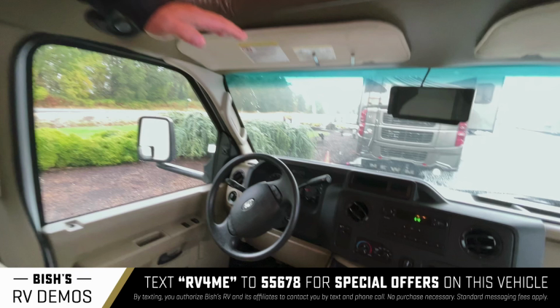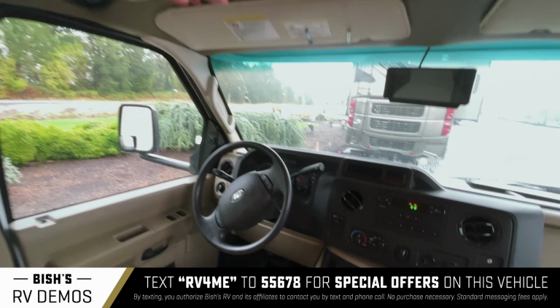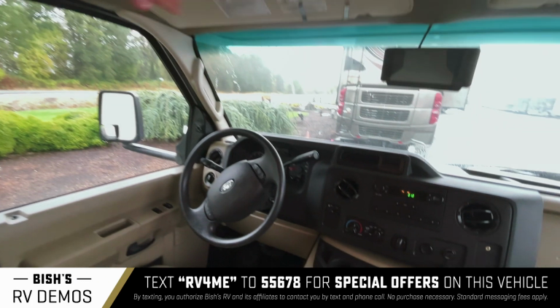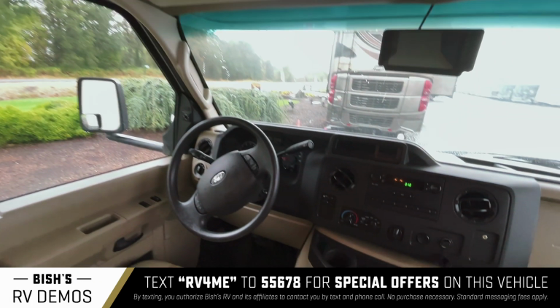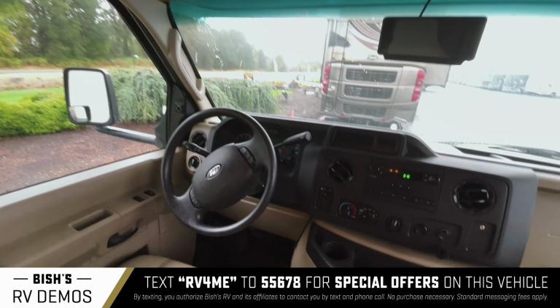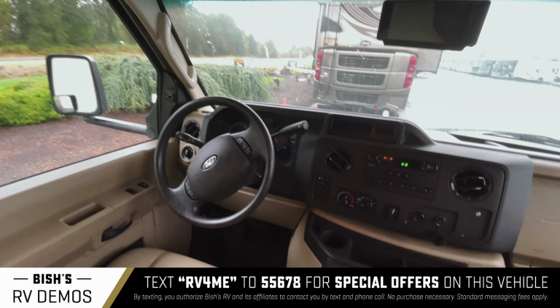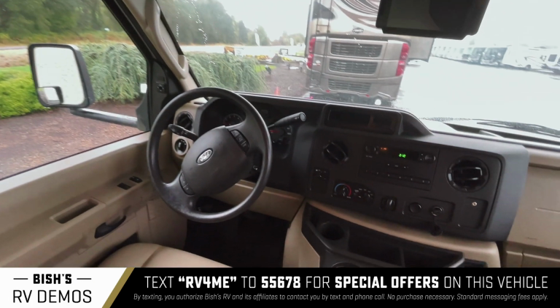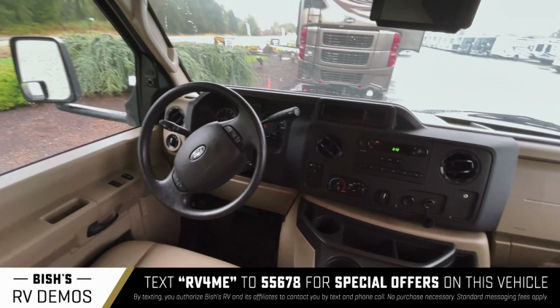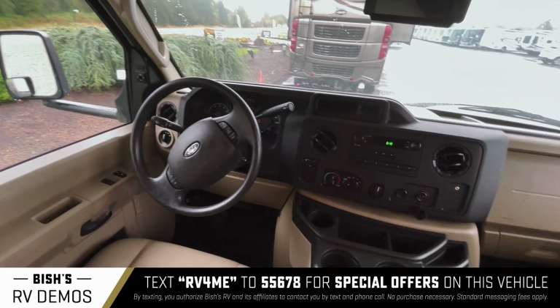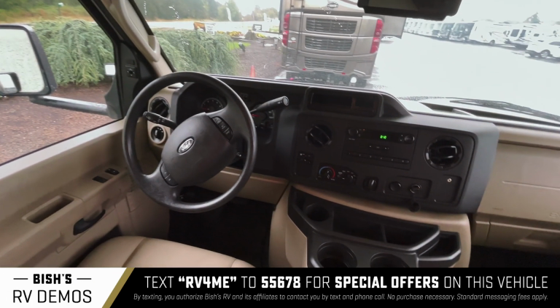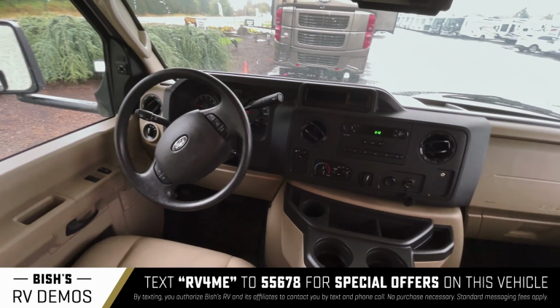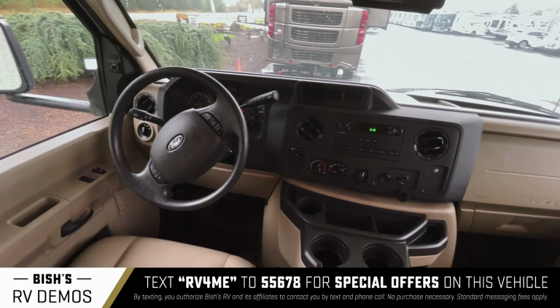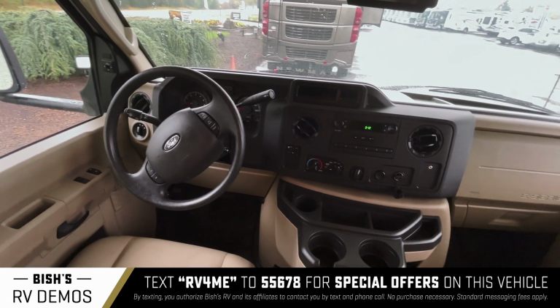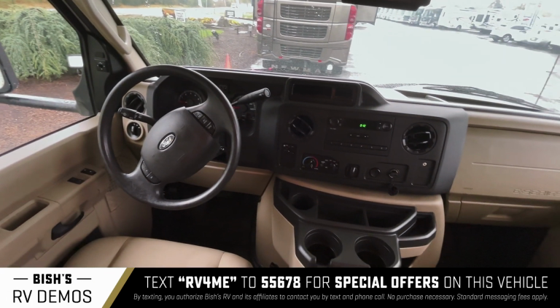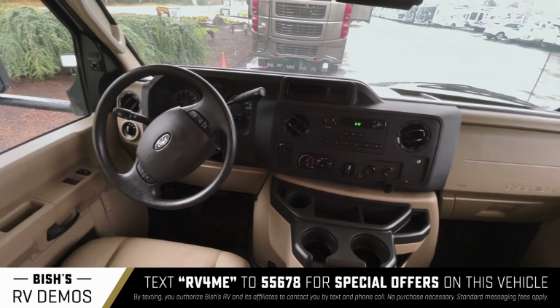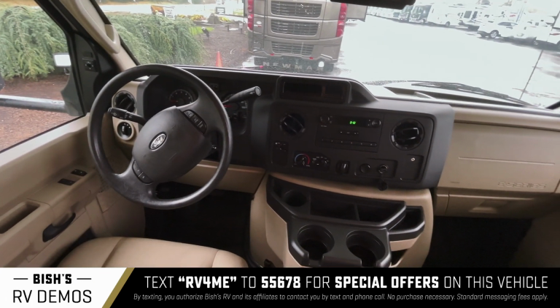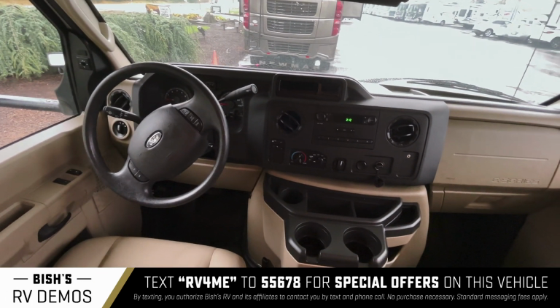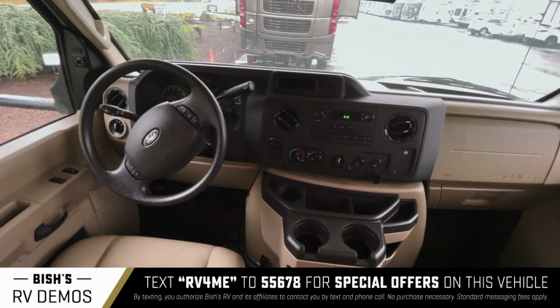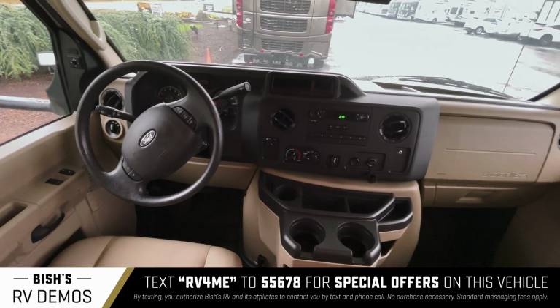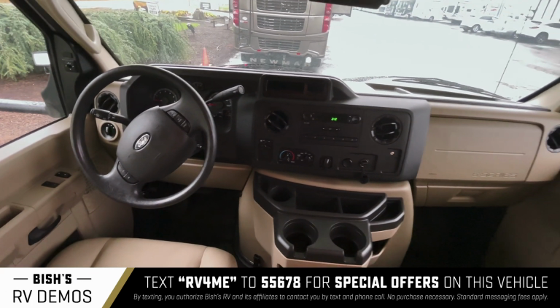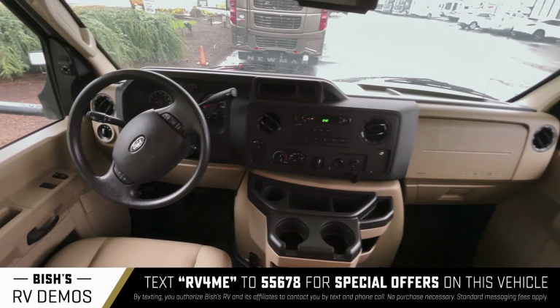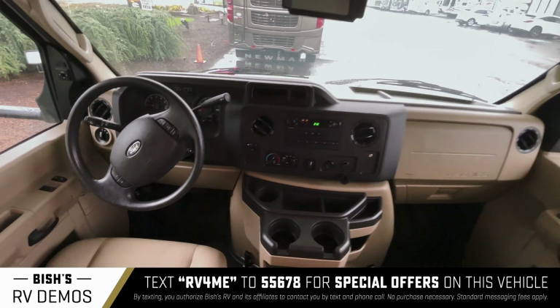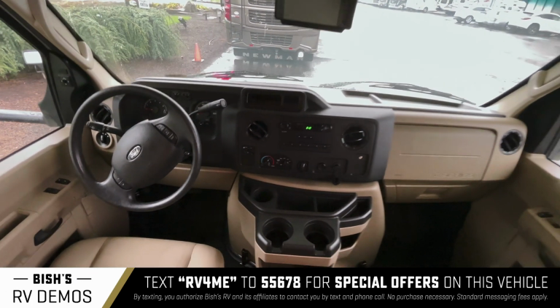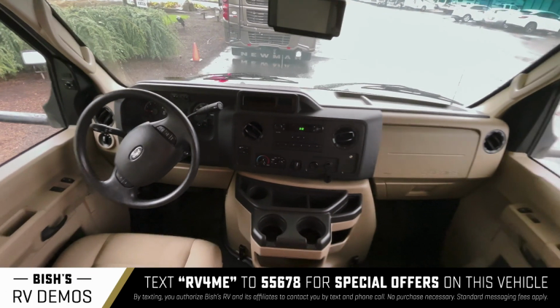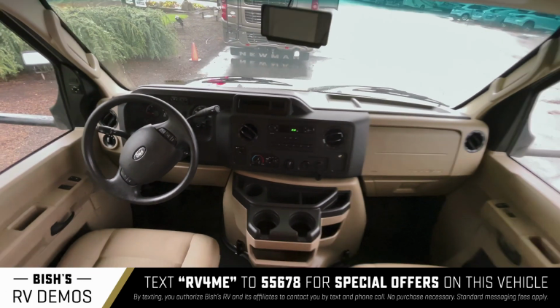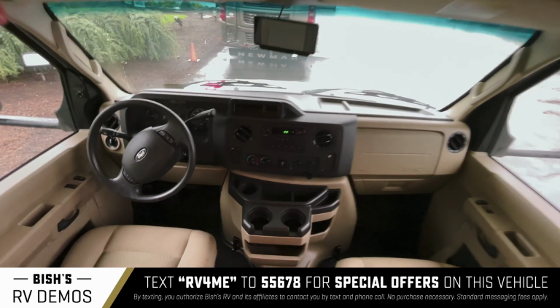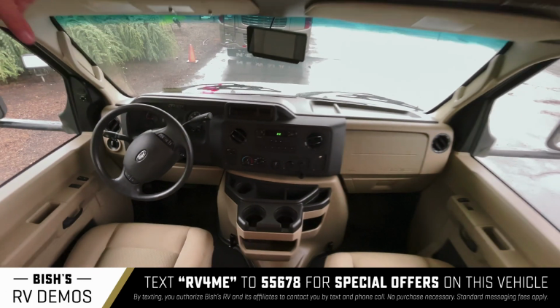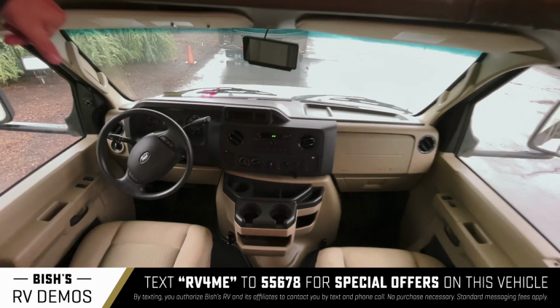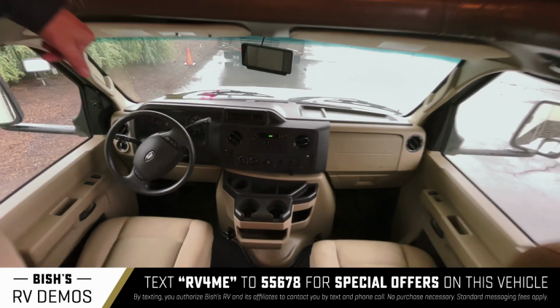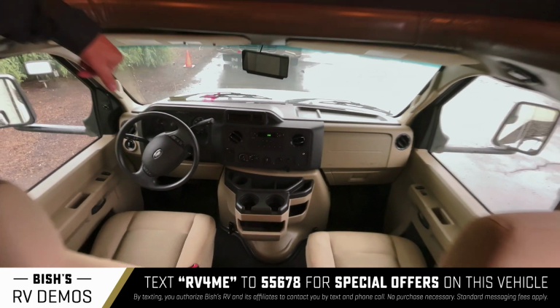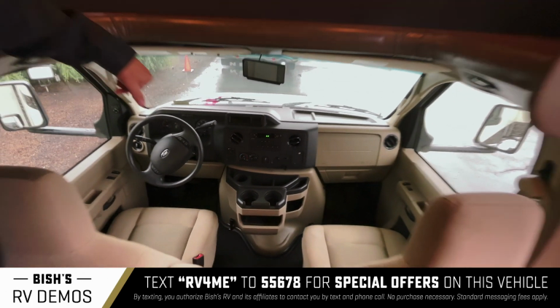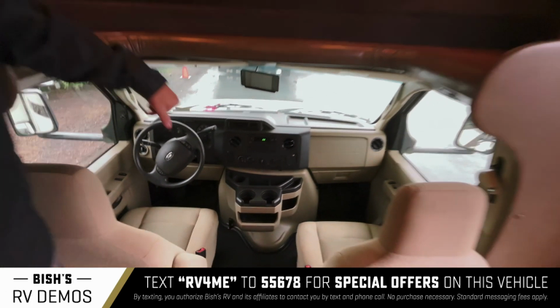It's in great shape. It's powered by the Triton V10, which has been around for 30 years.